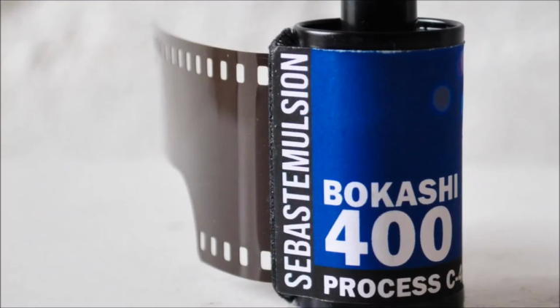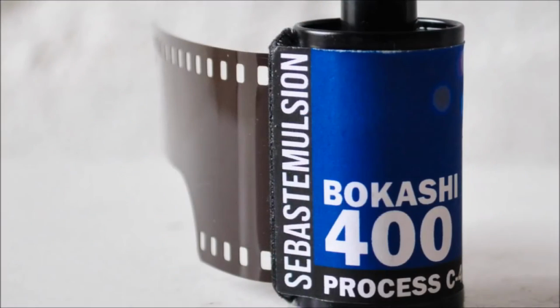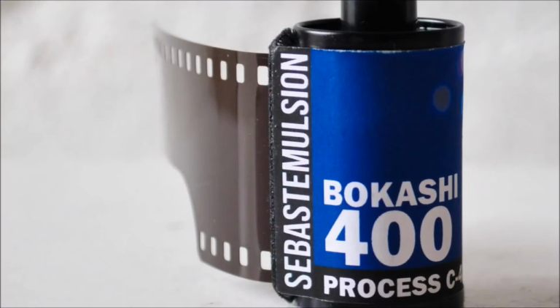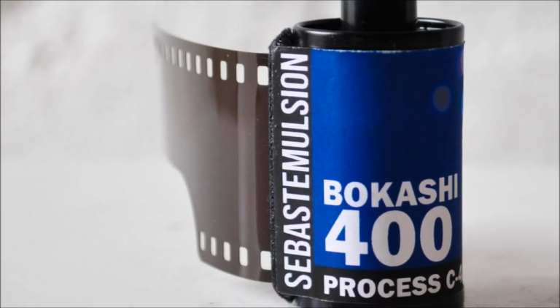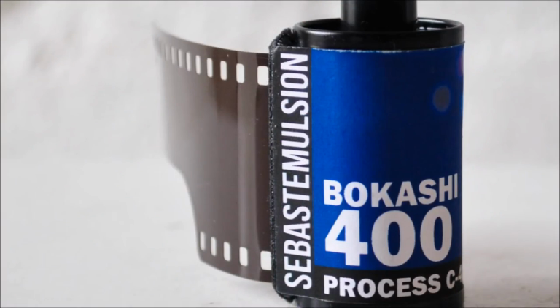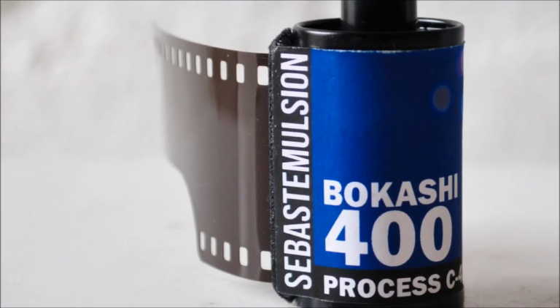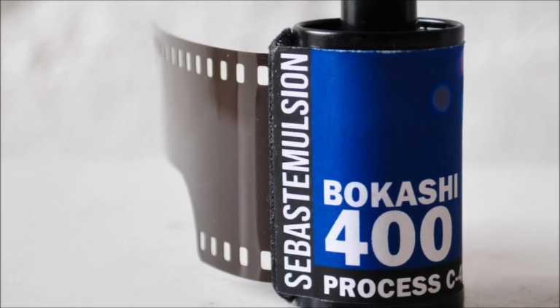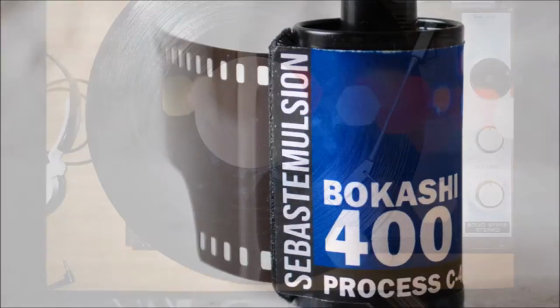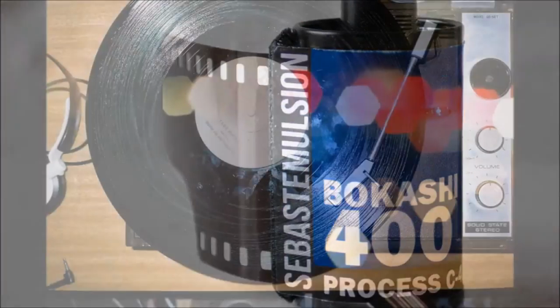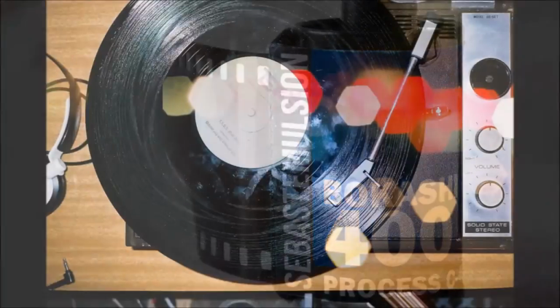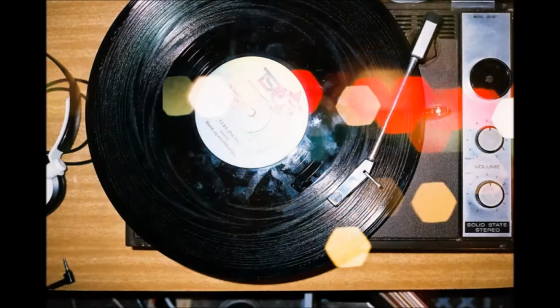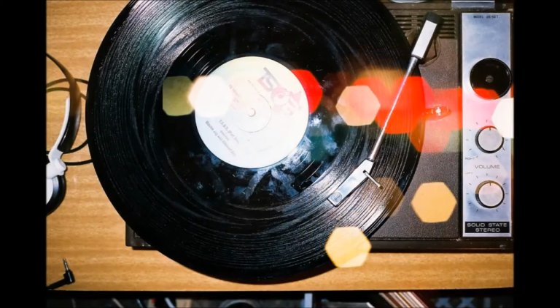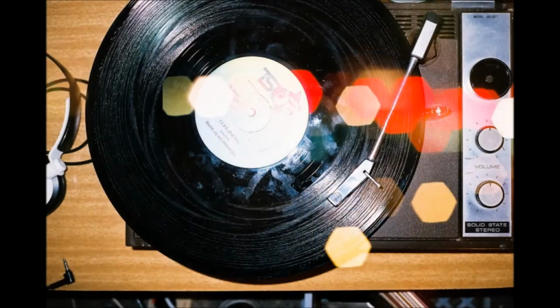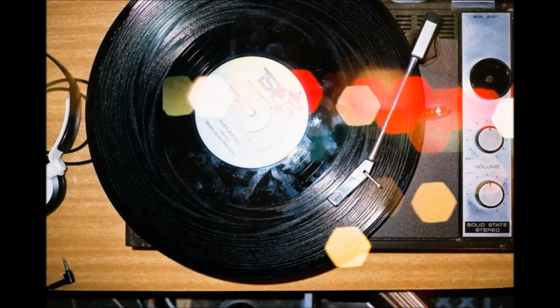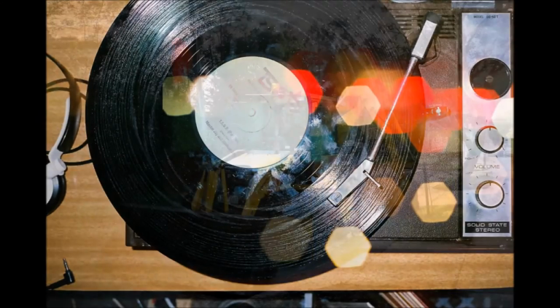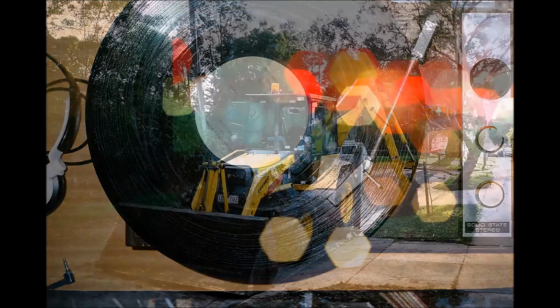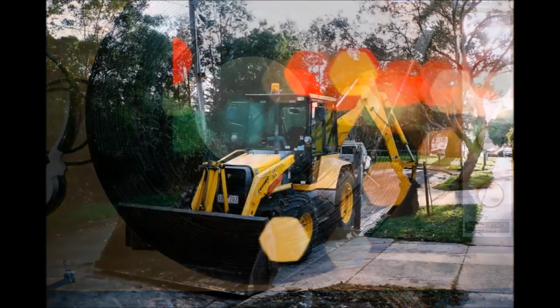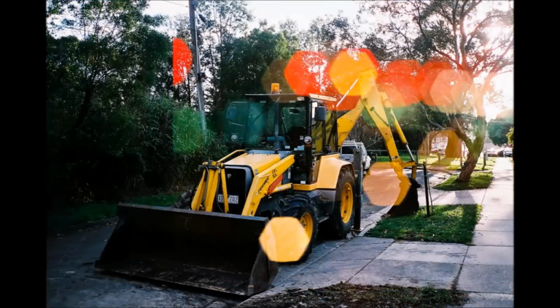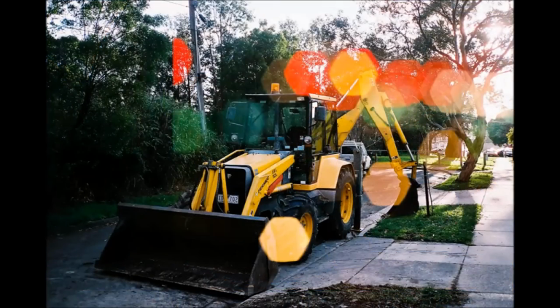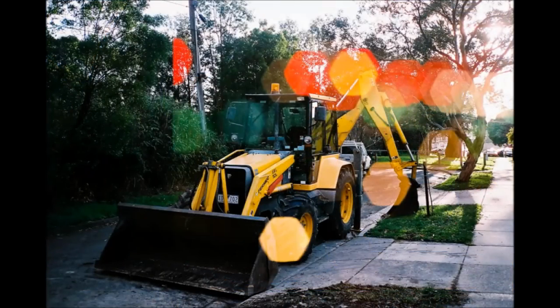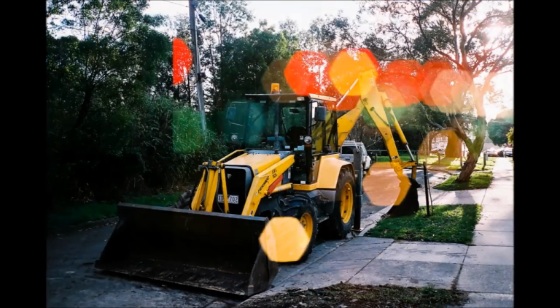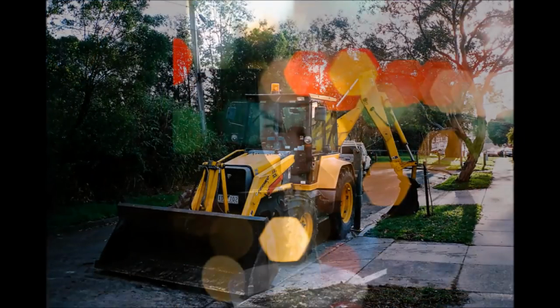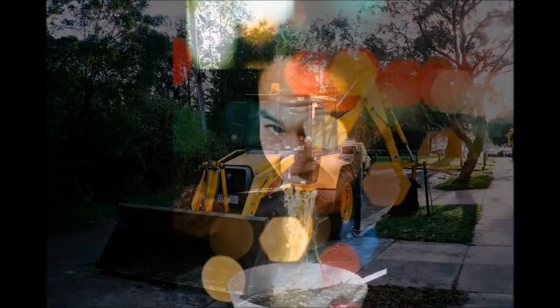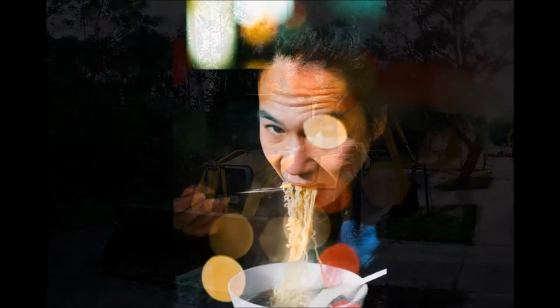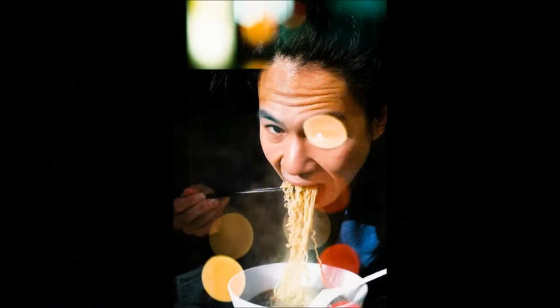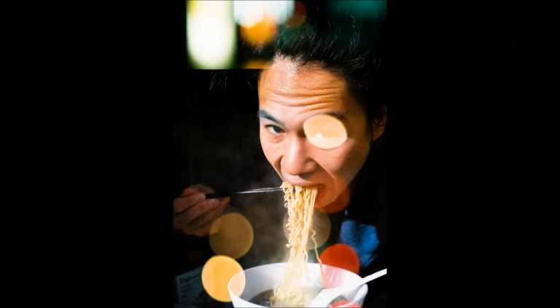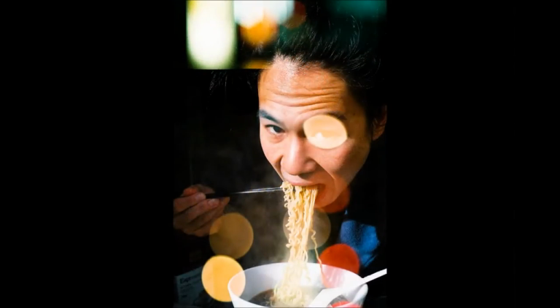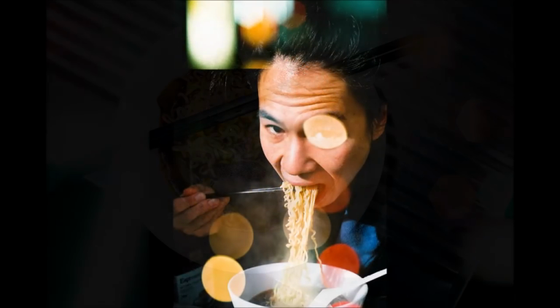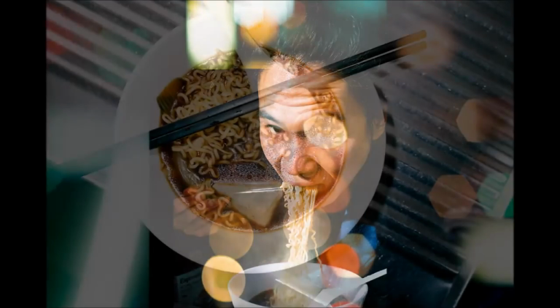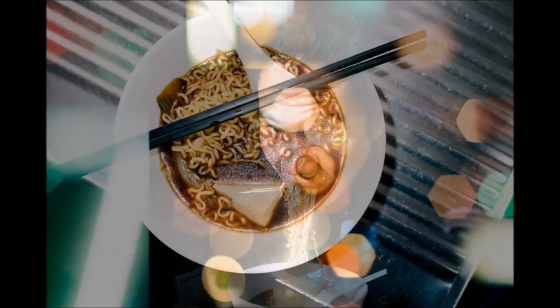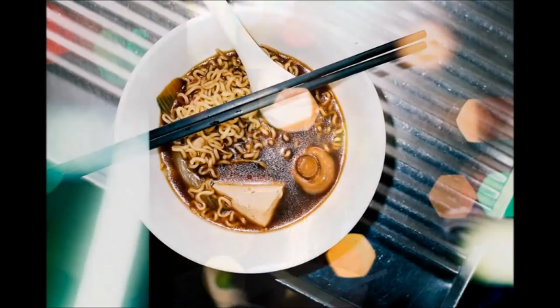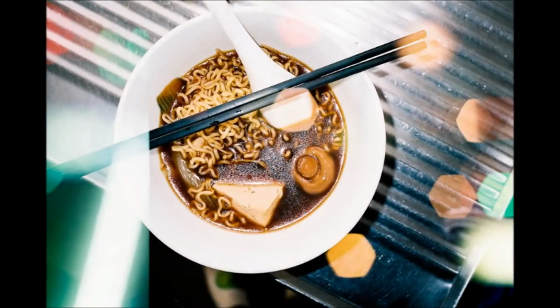Bokashi: a roll with mesmerising rainbow bouquet lights, perfect for adding a bit more colour to whatever subject you shoot.